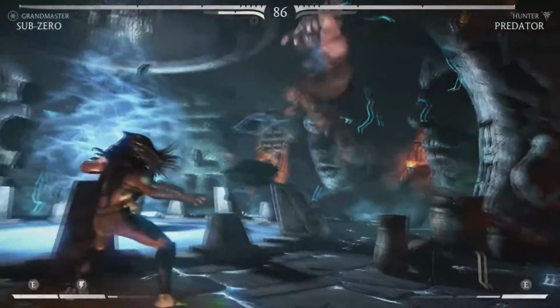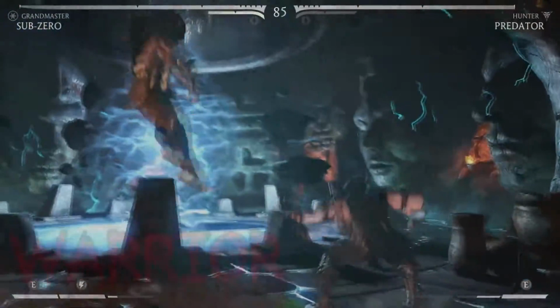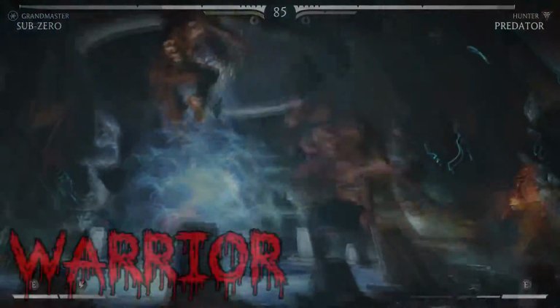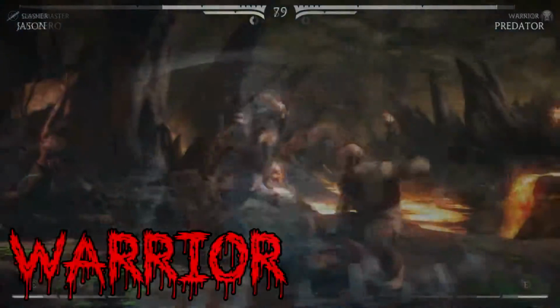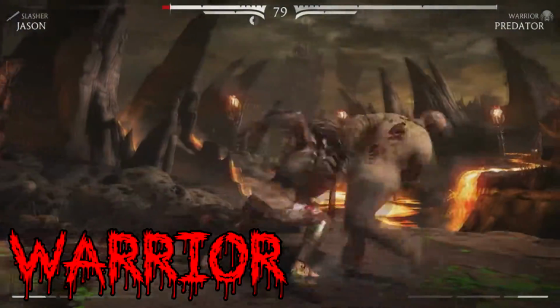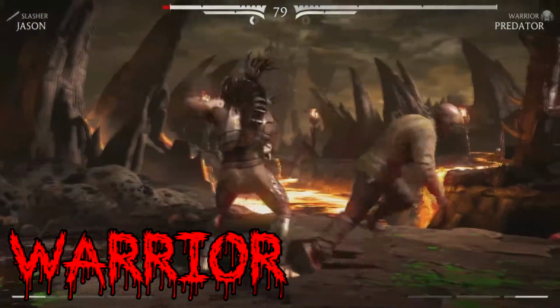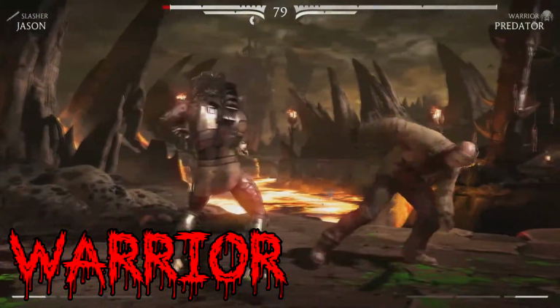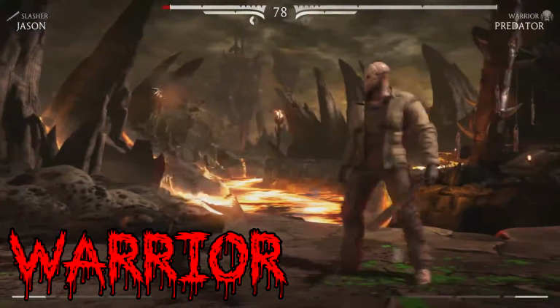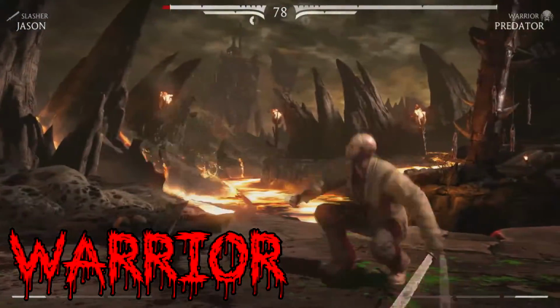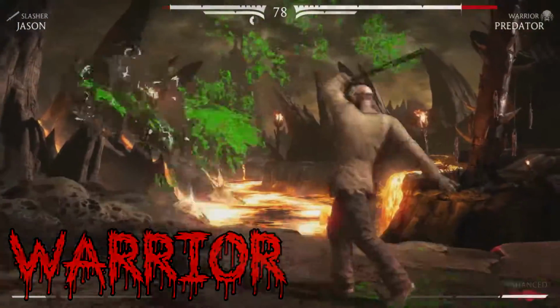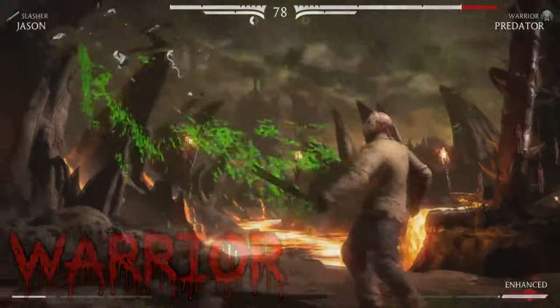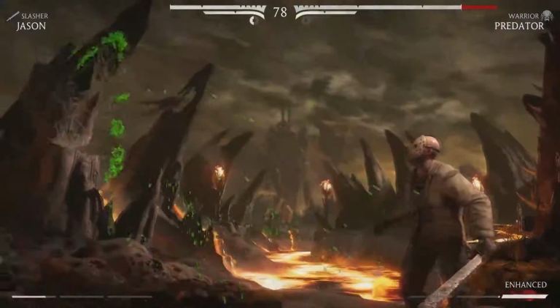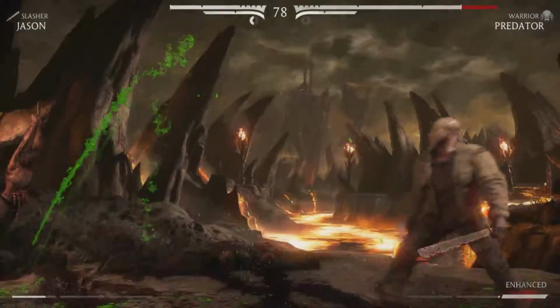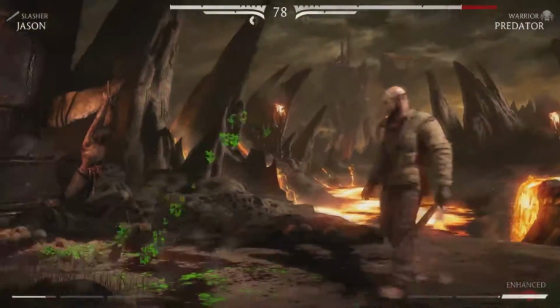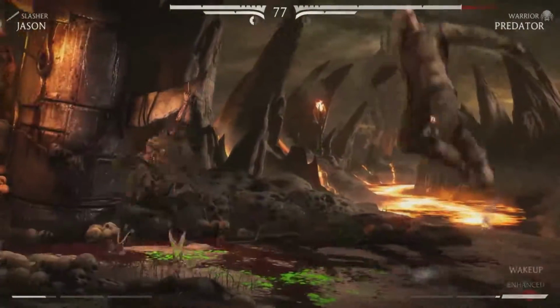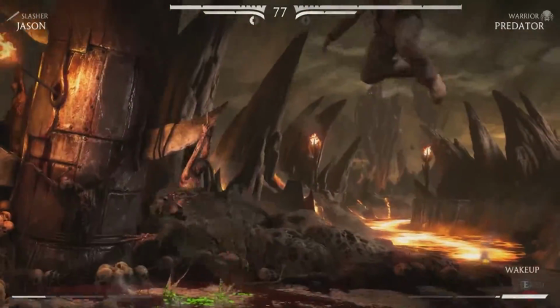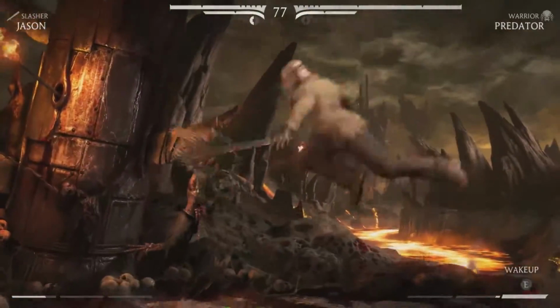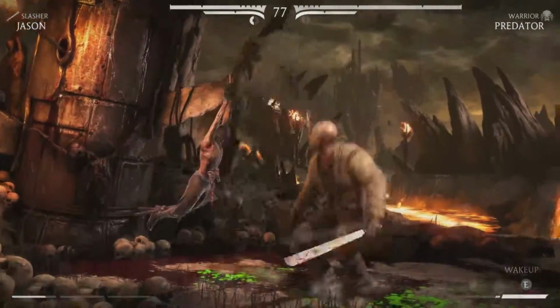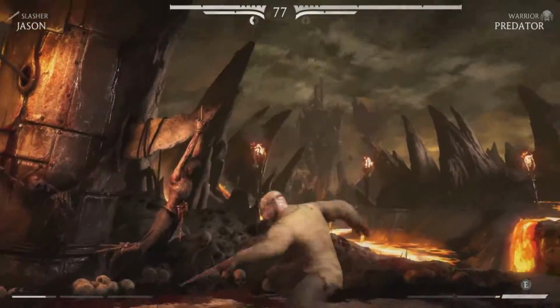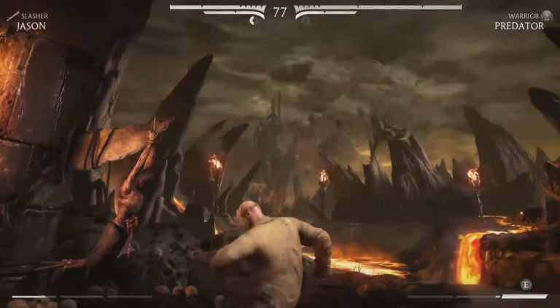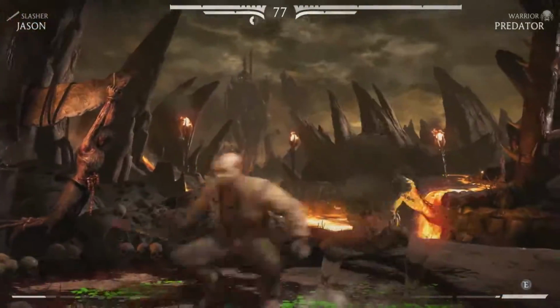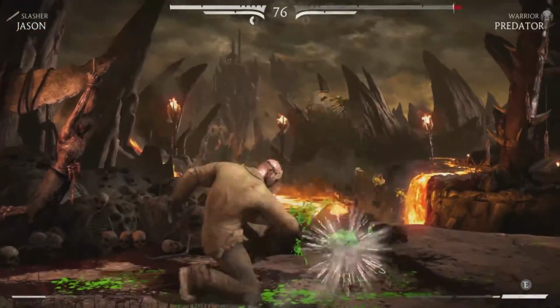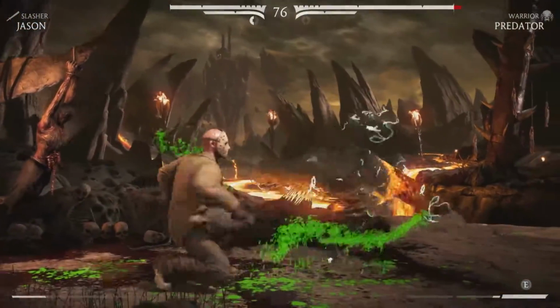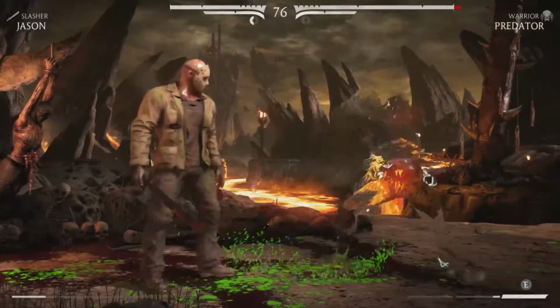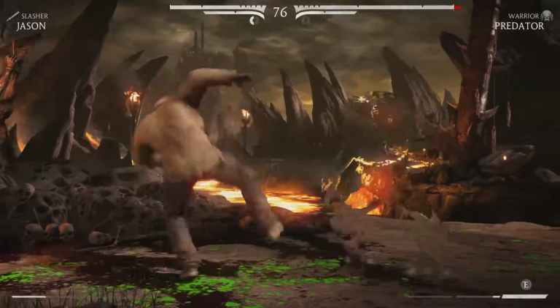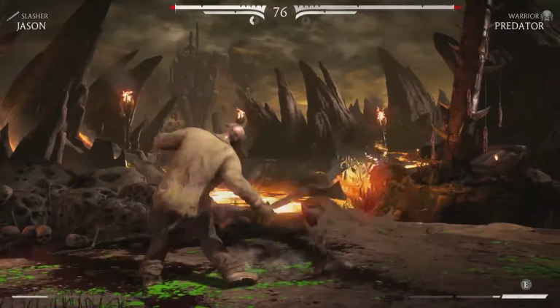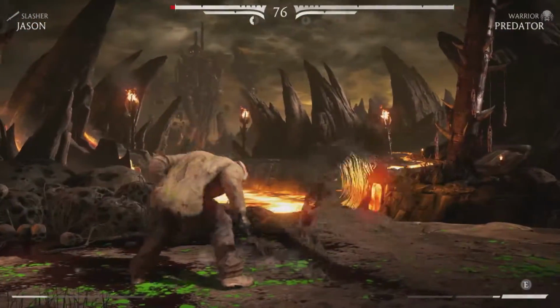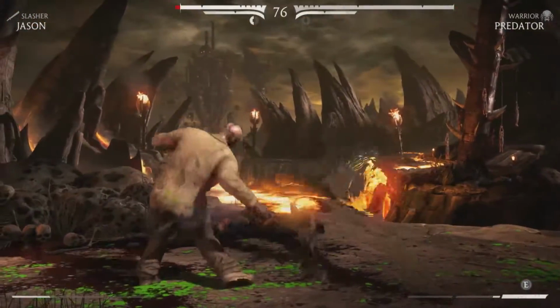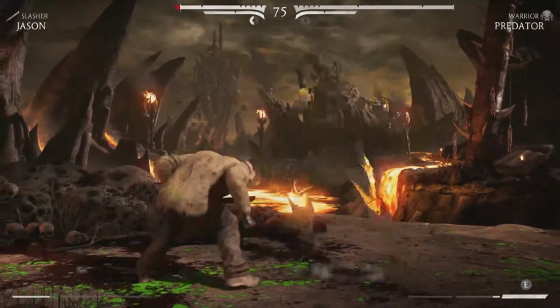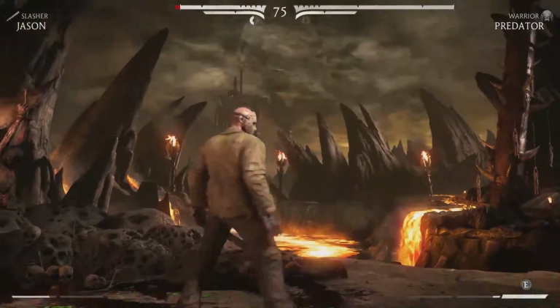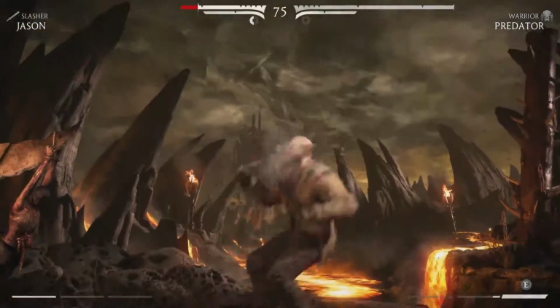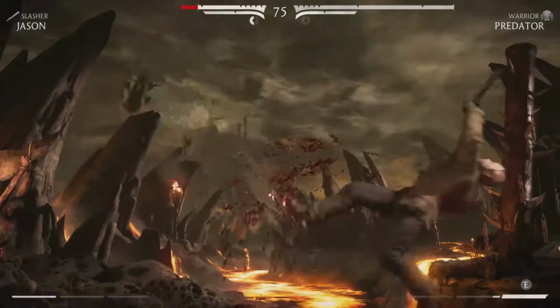Next is the Warrior variation. This gives you the ability to perform the Chuta Strike, Self Detonate, and the Dread Slam.